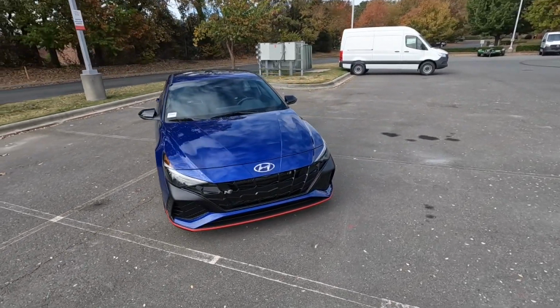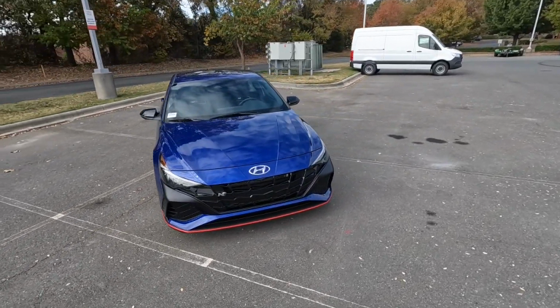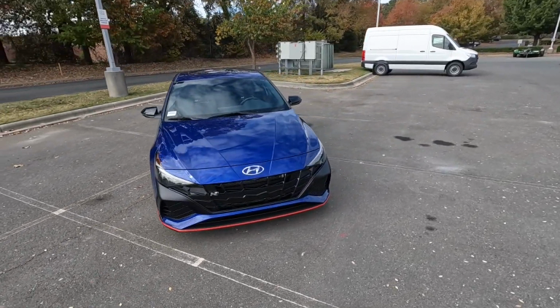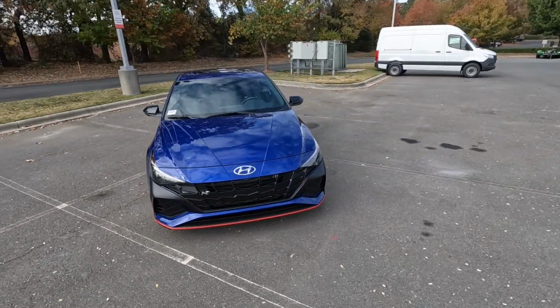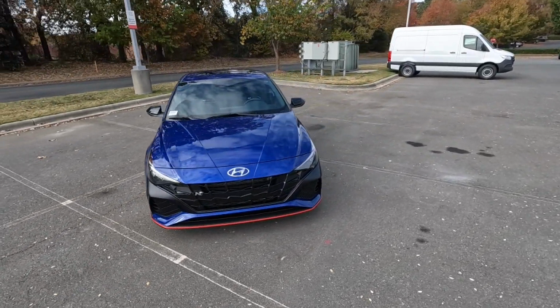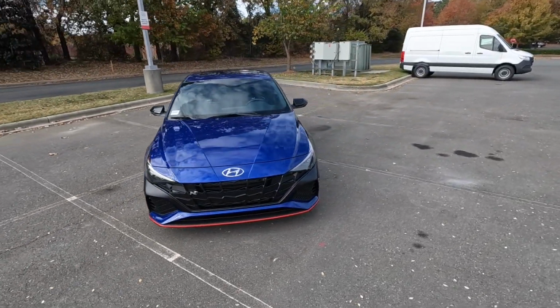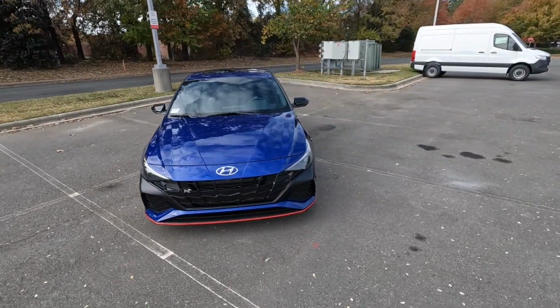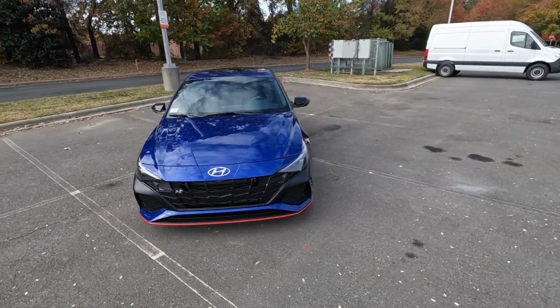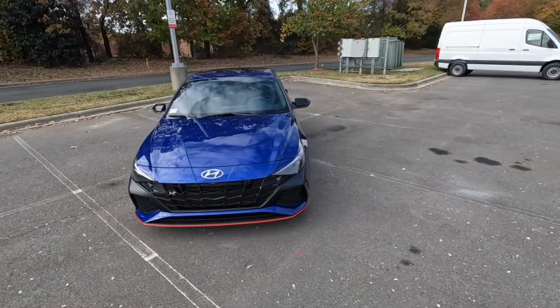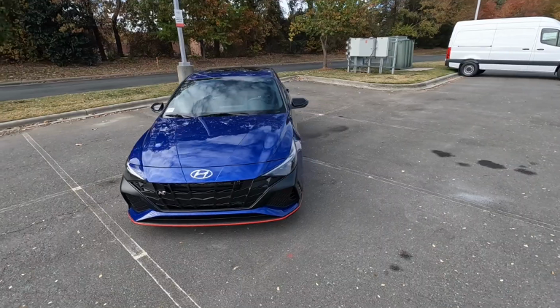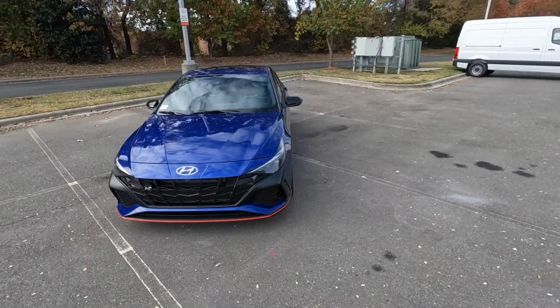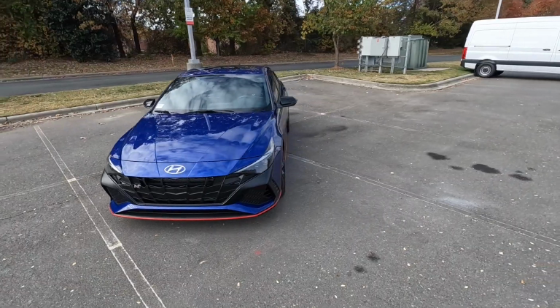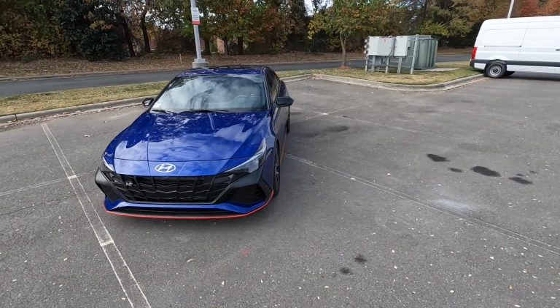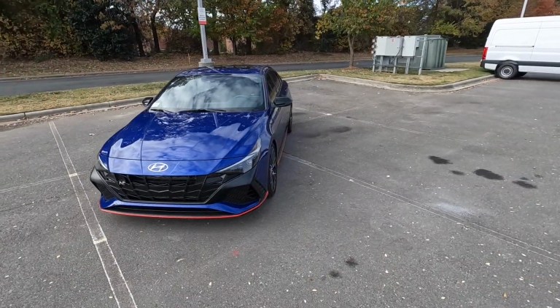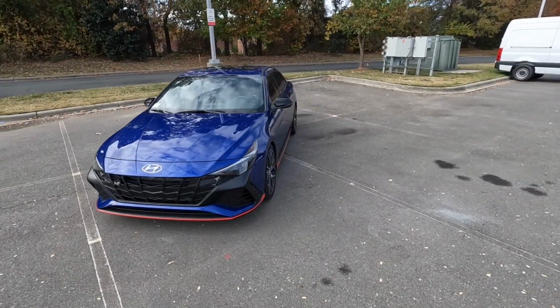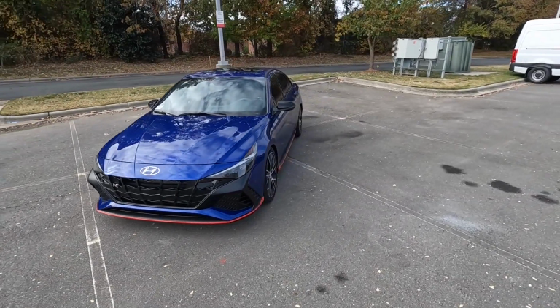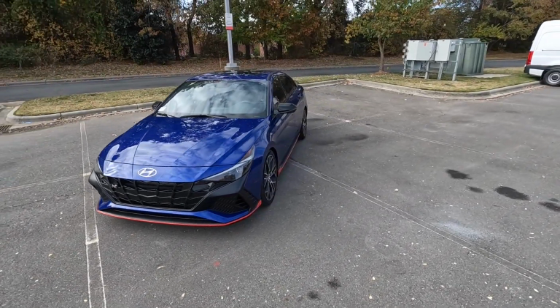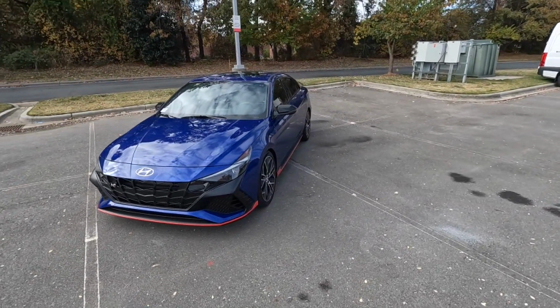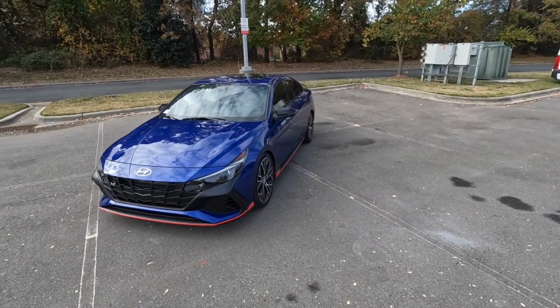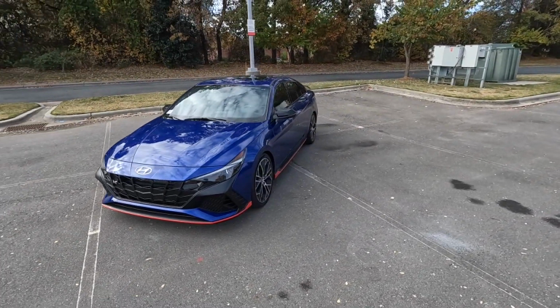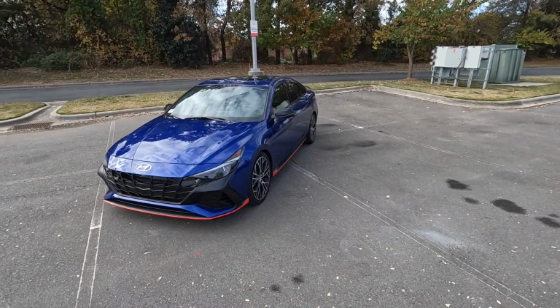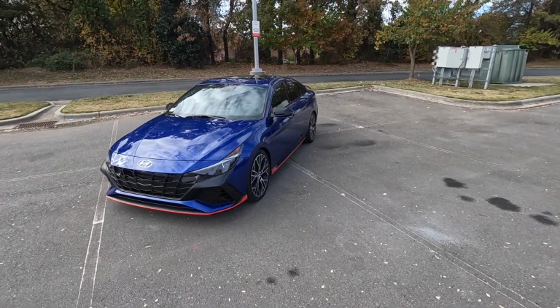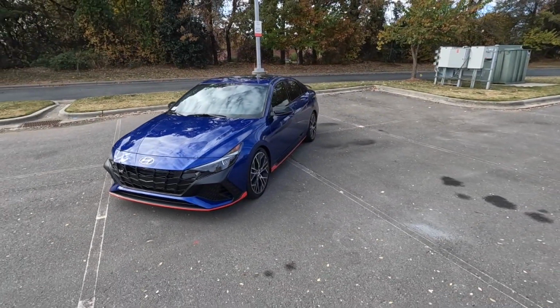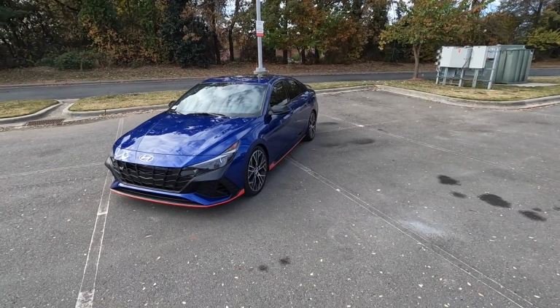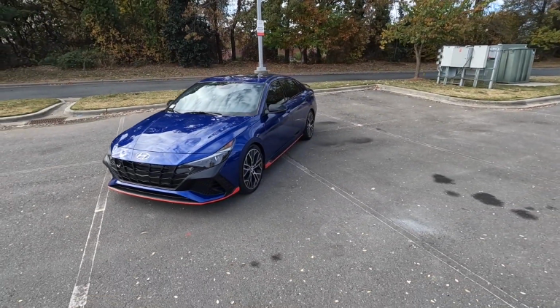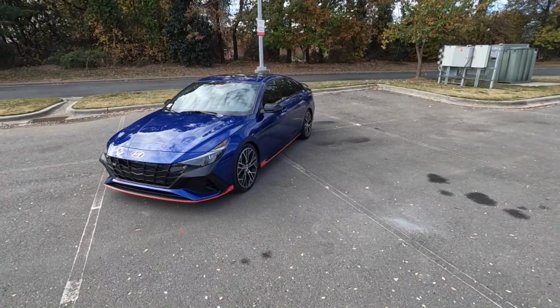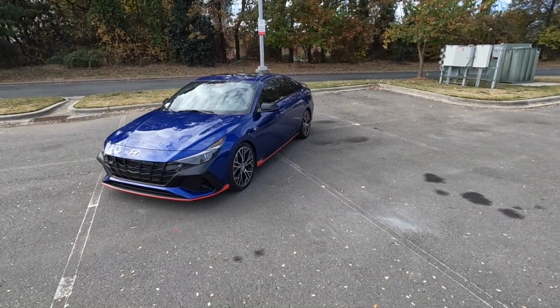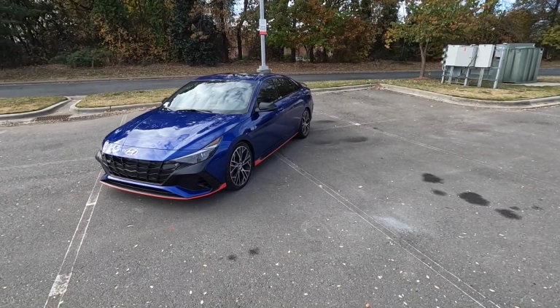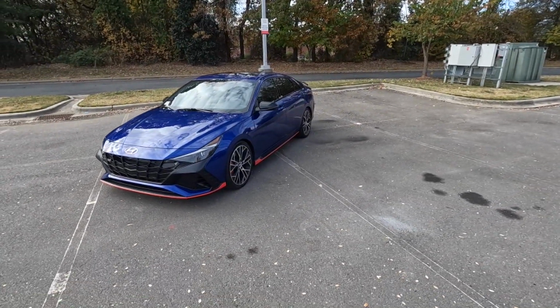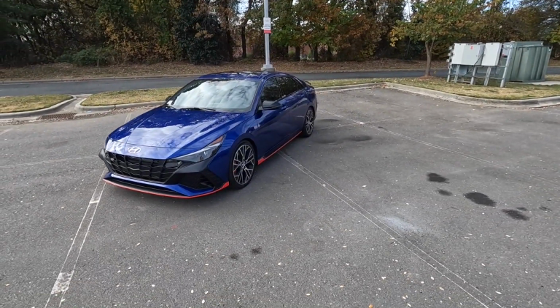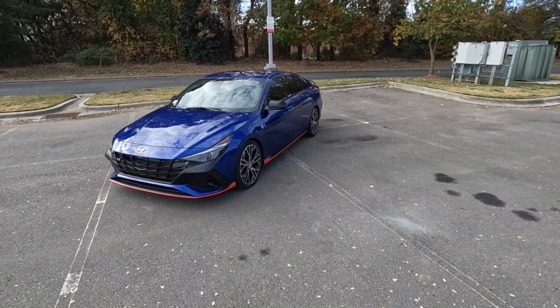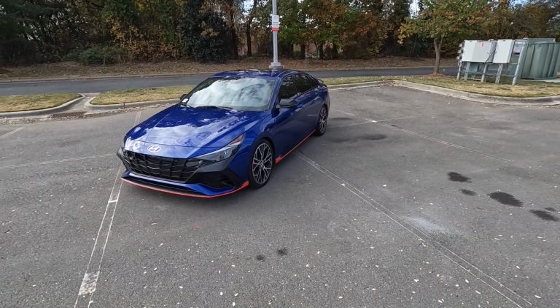Top speed for this Elantra is 155 mph, and as far as fuel economy goes, you're looking at around 22 miles per gallon in the city and 31 out on the highway.